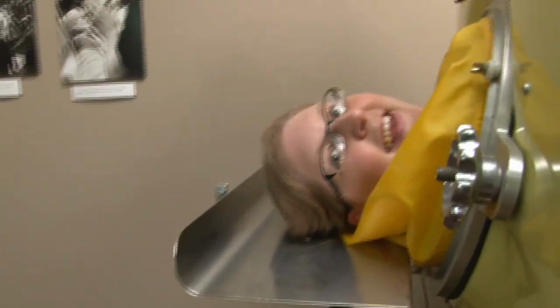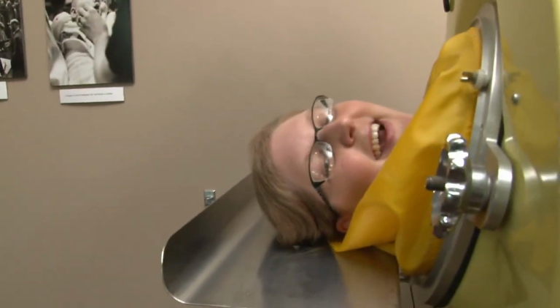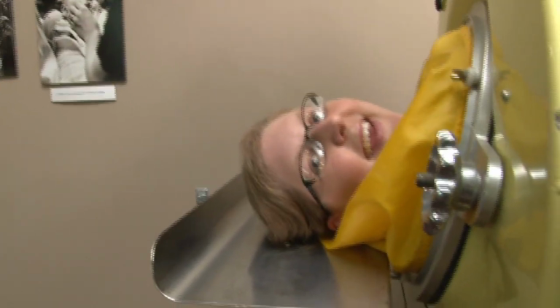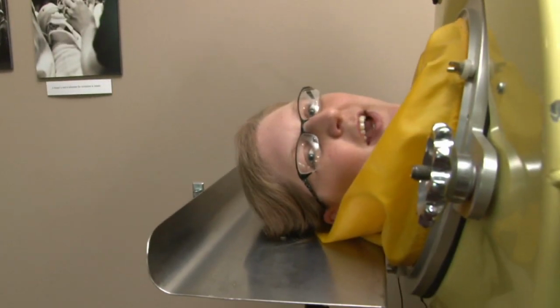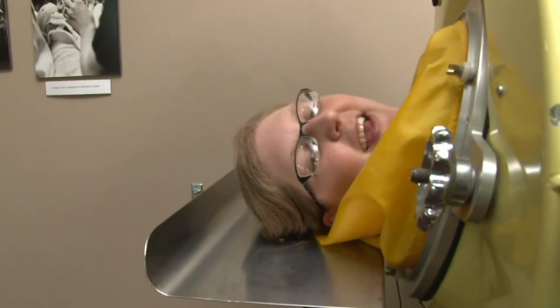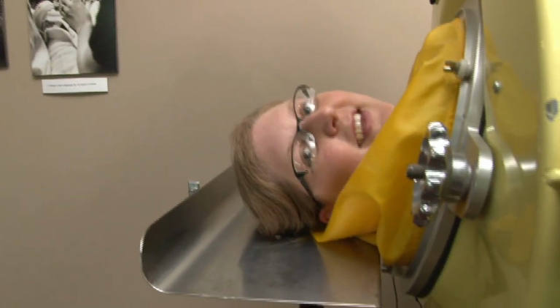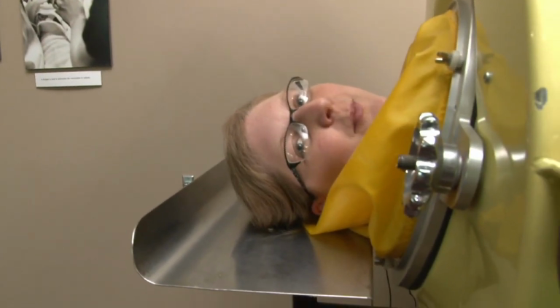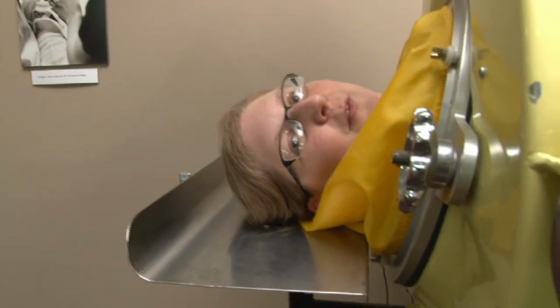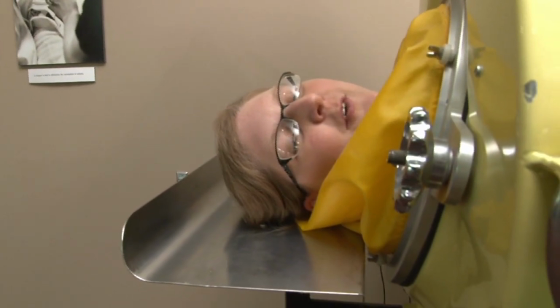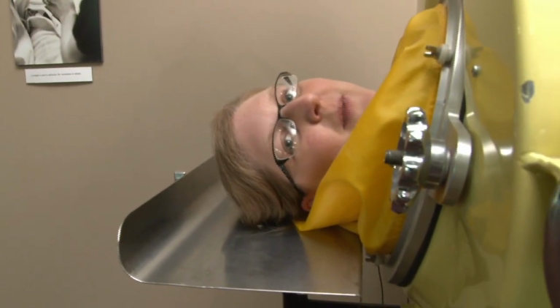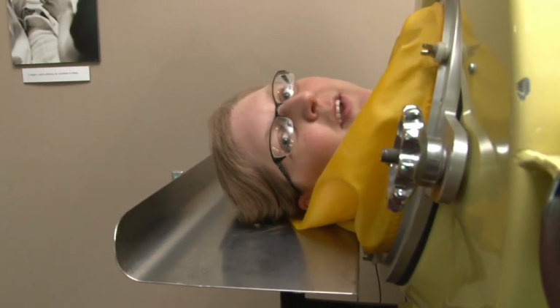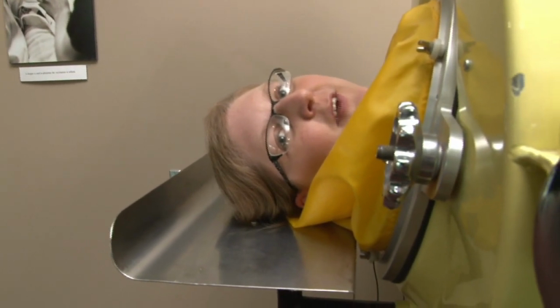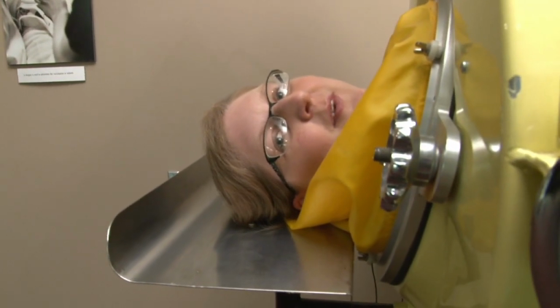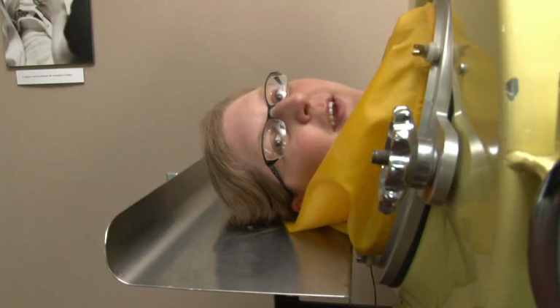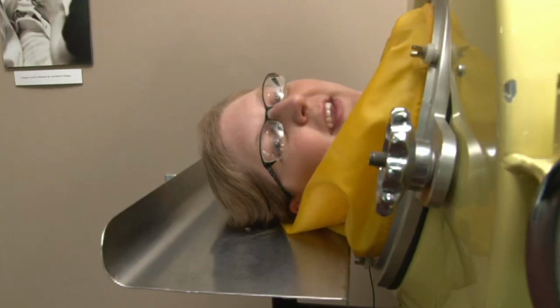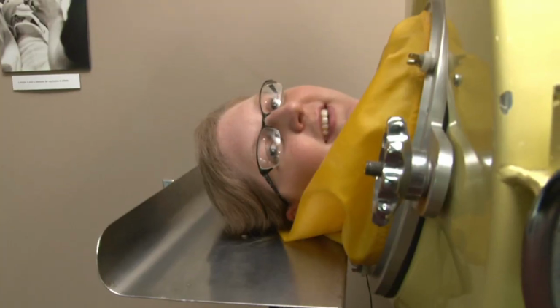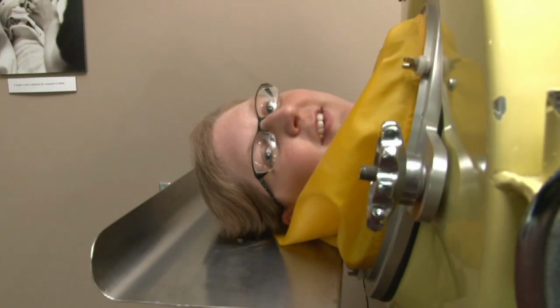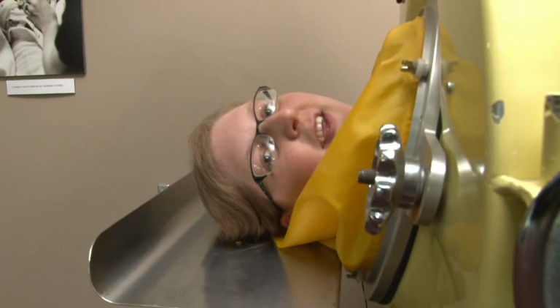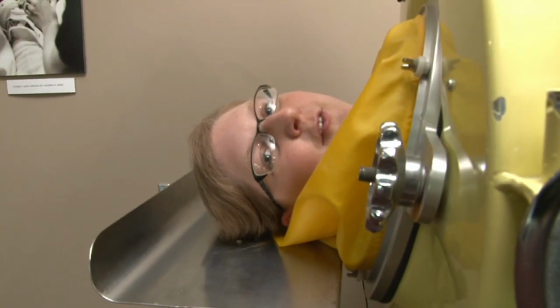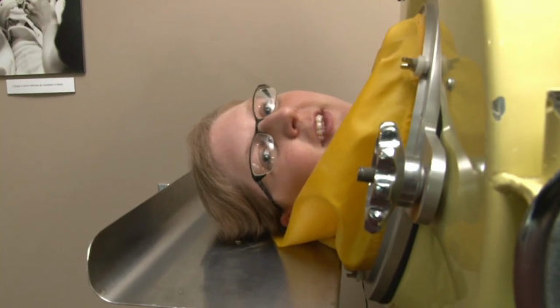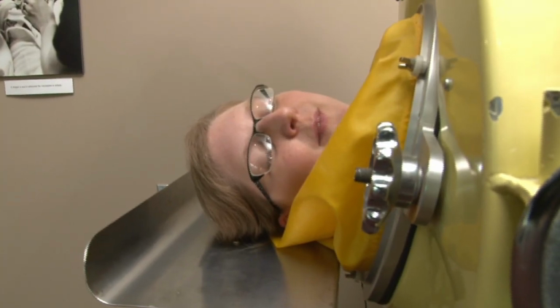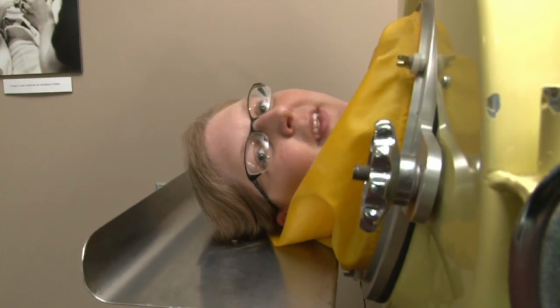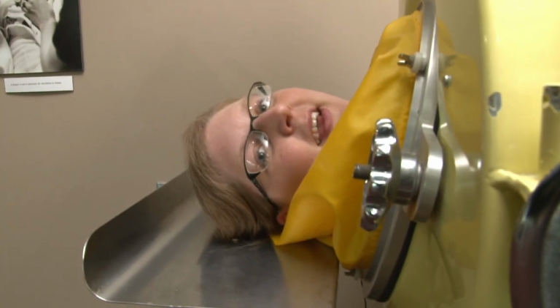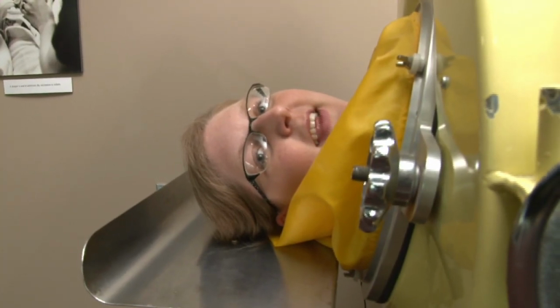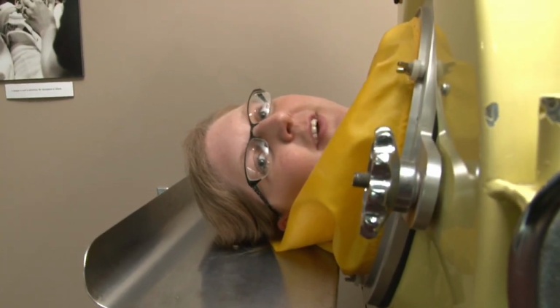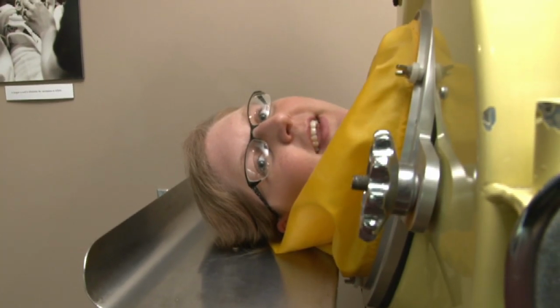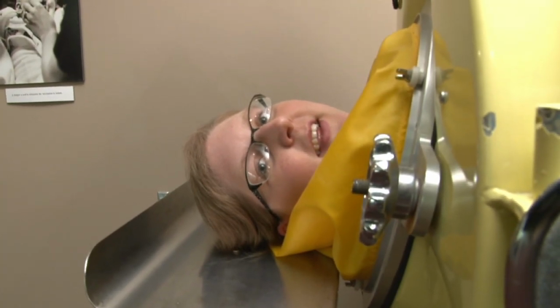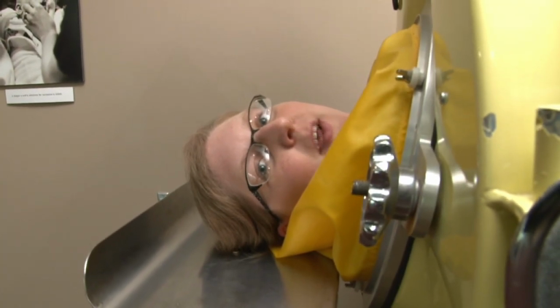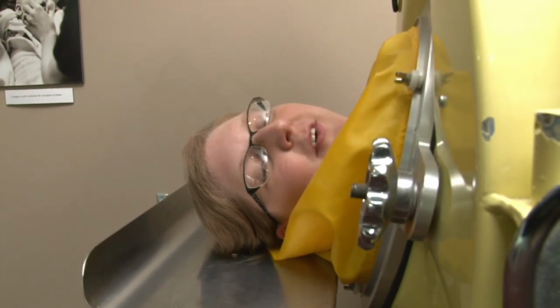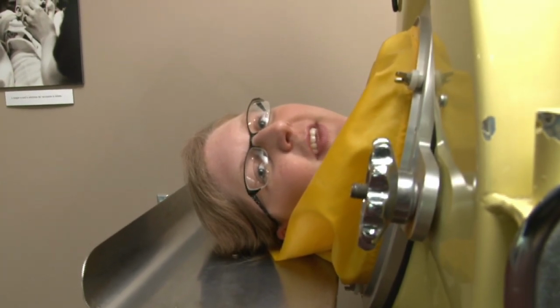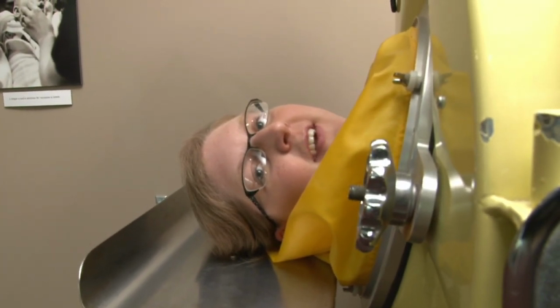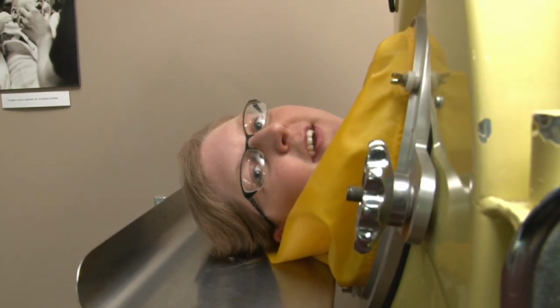Hi, I'm Cassie Nesper from the Rose Malnick Medical Museum at Youngstown State University. Today we're taking an in-depth look at the iron lung.